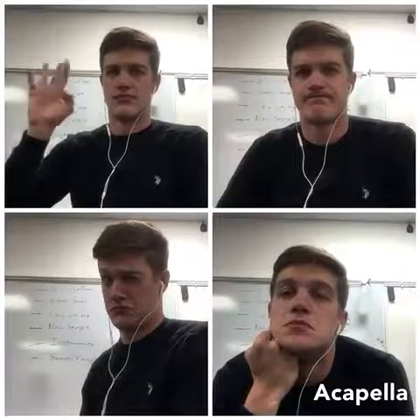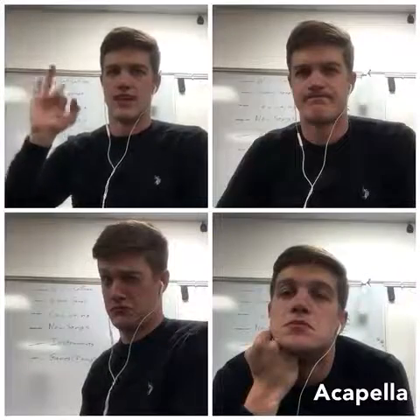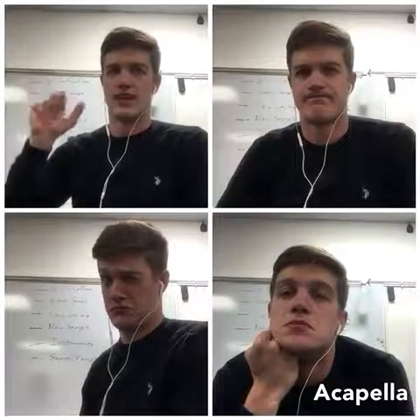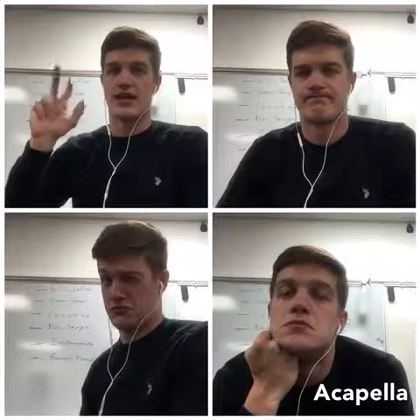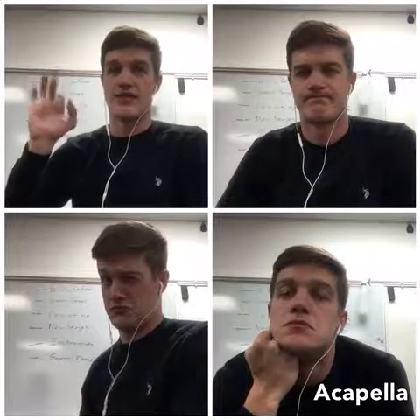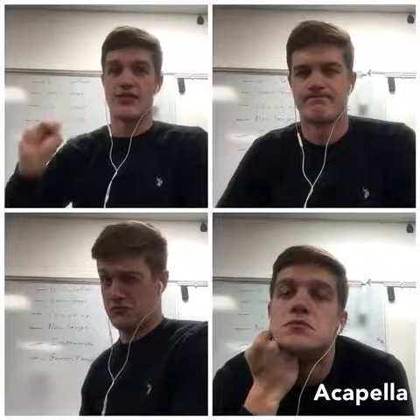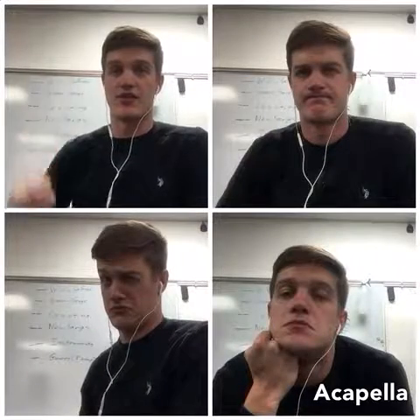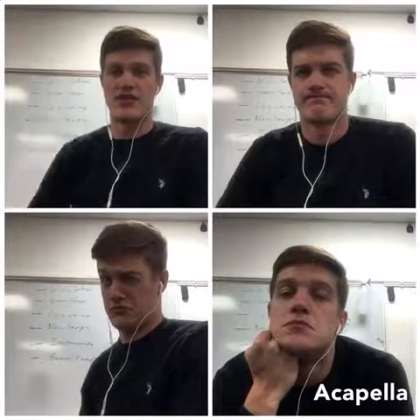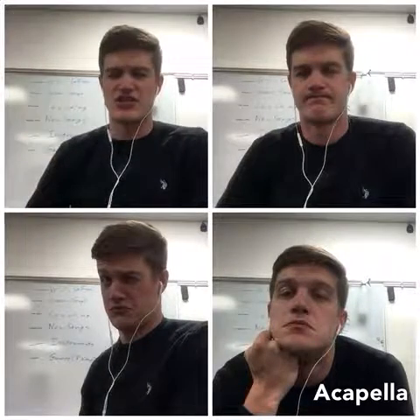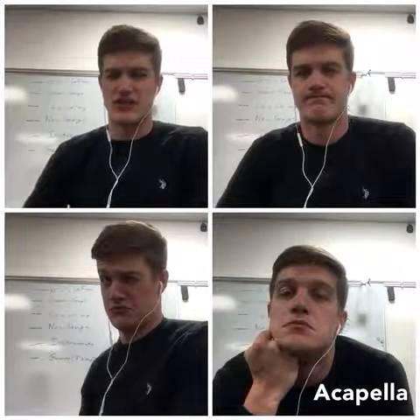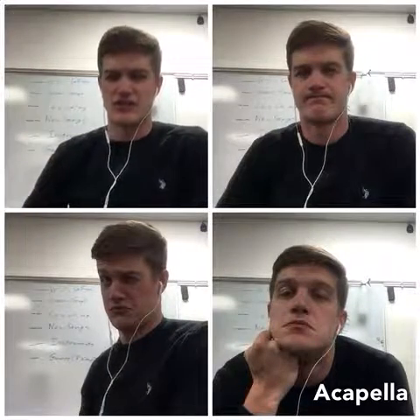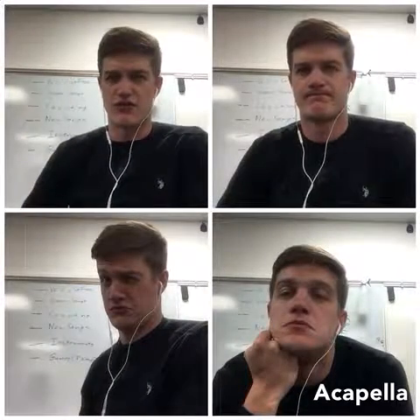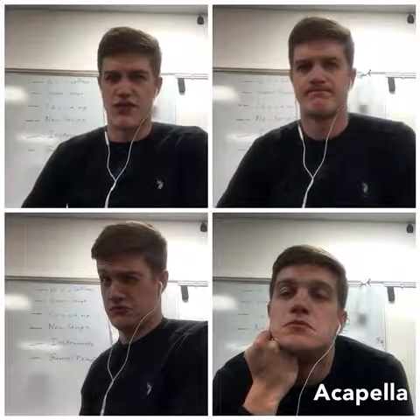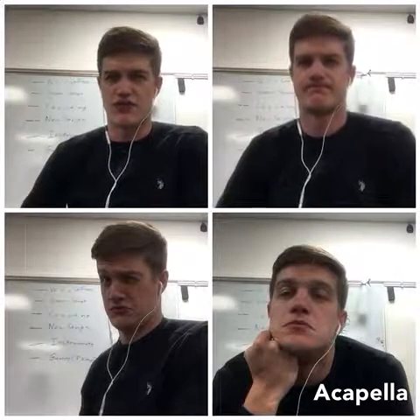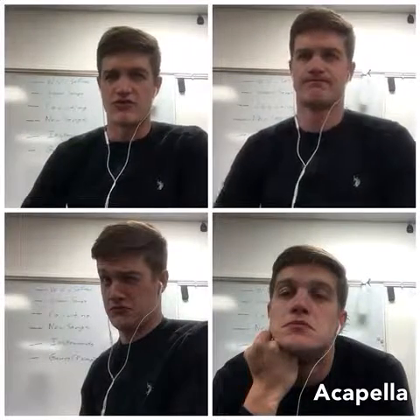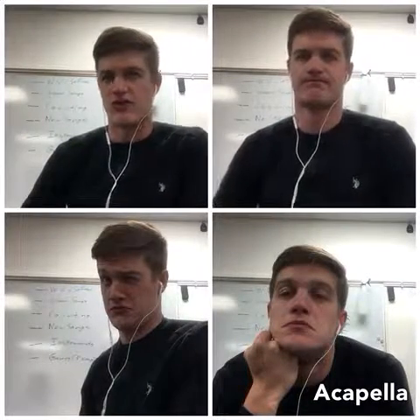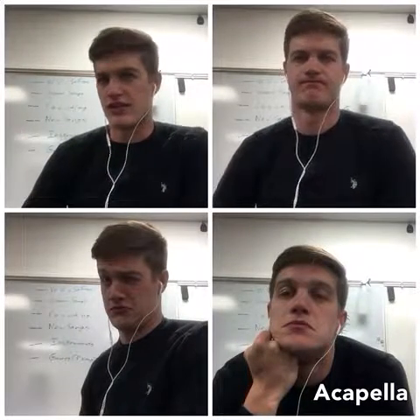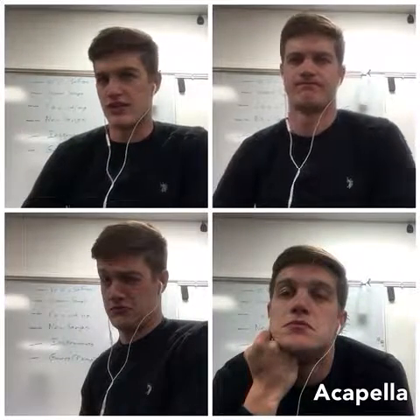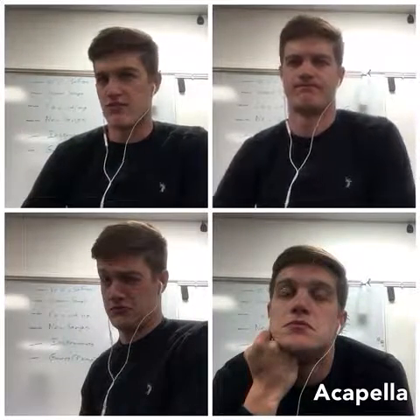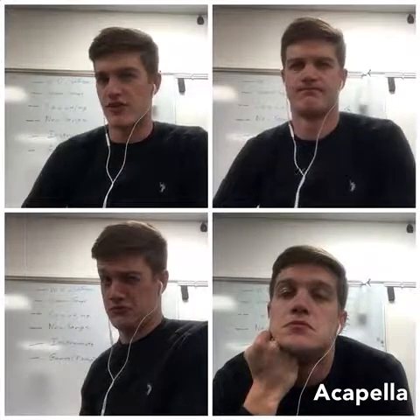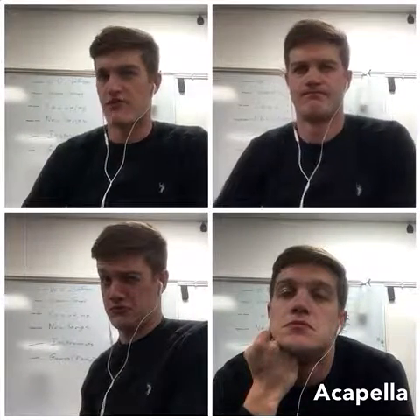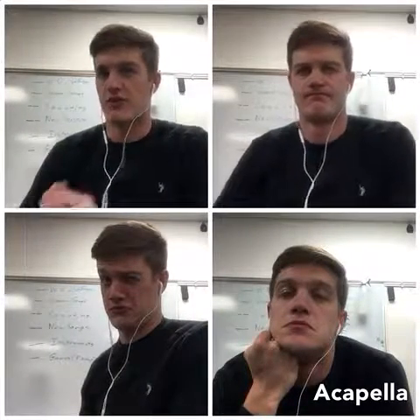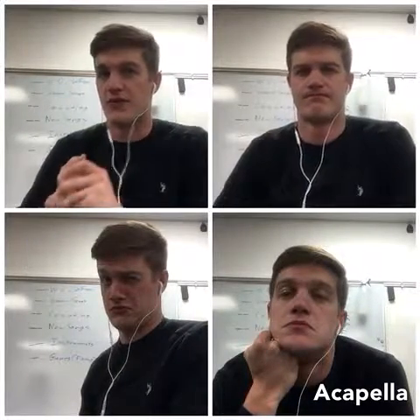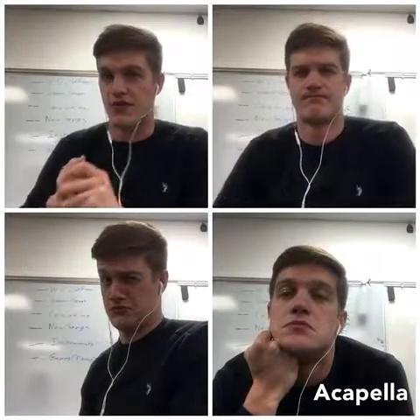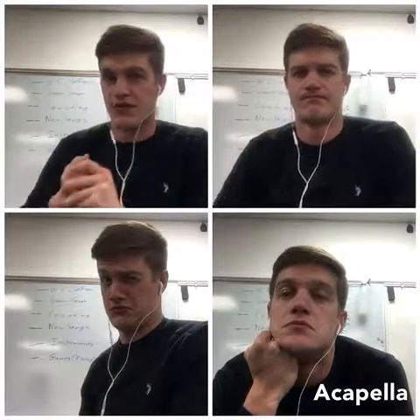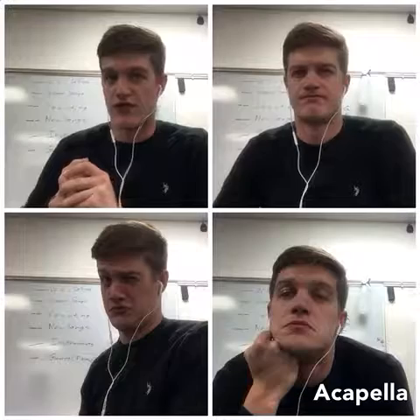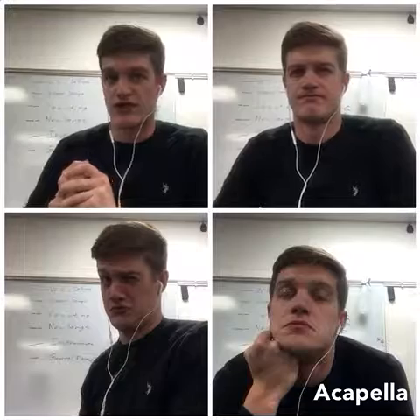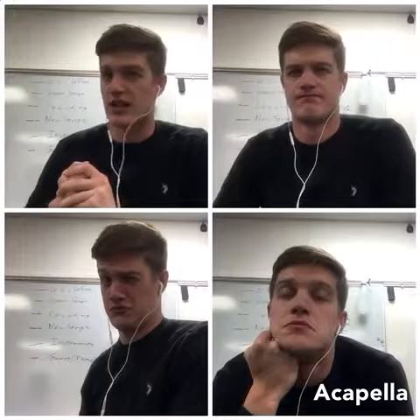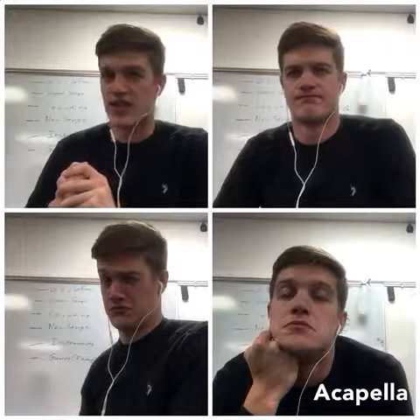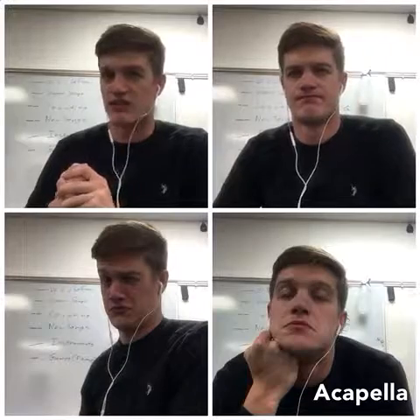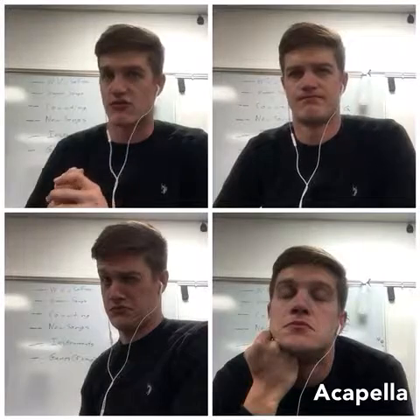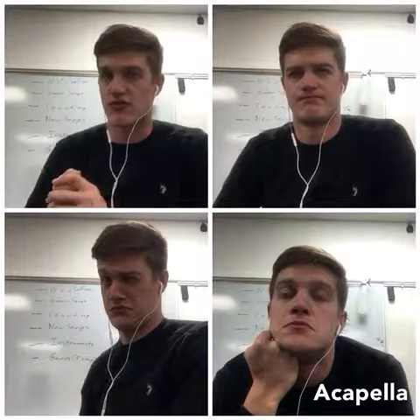Hi guys, so this will be teaching how to do a round with London's Burning, but with the solfege only, not the actual words.